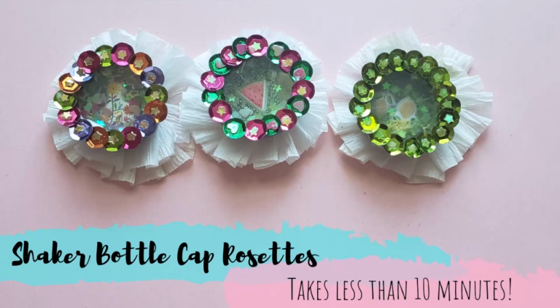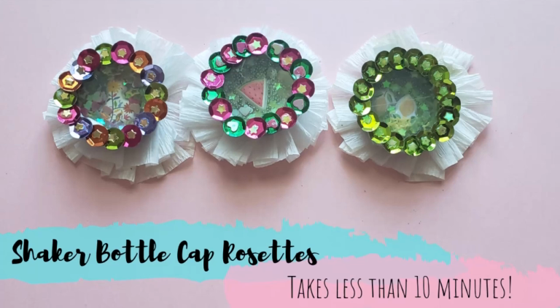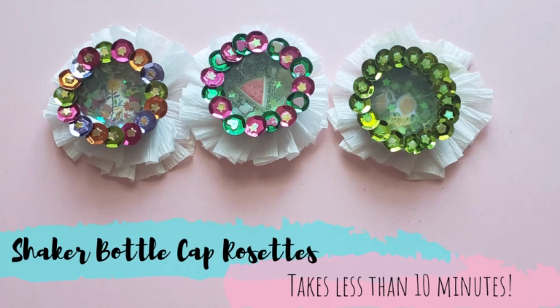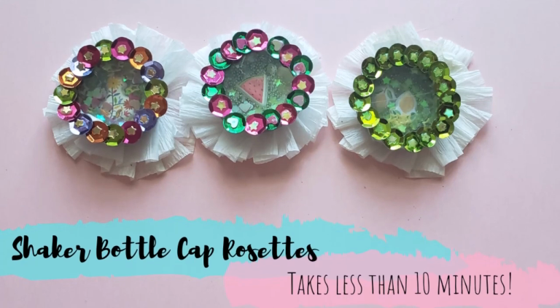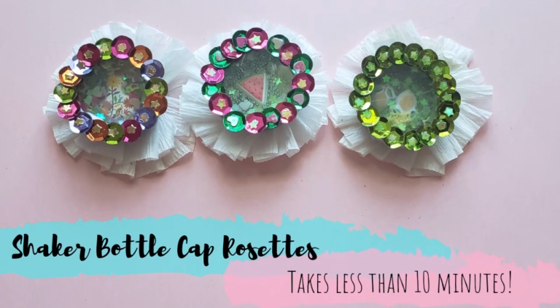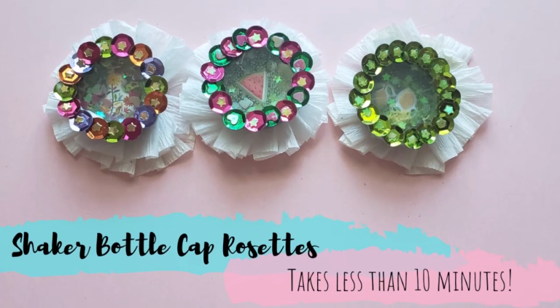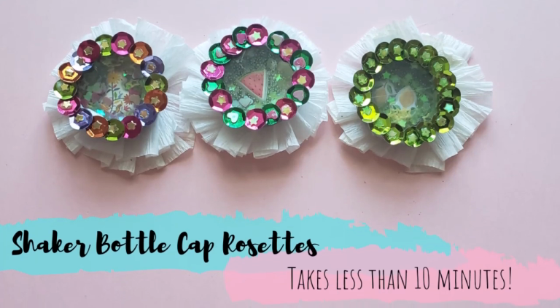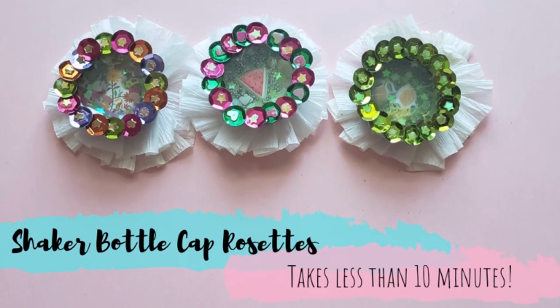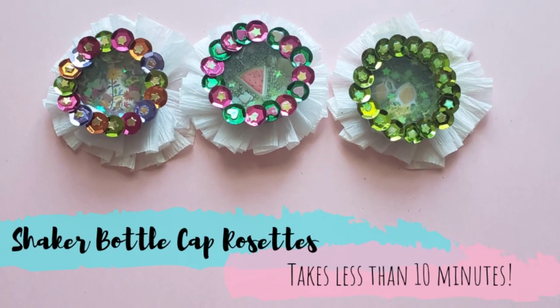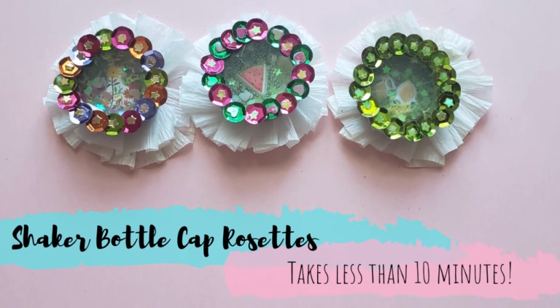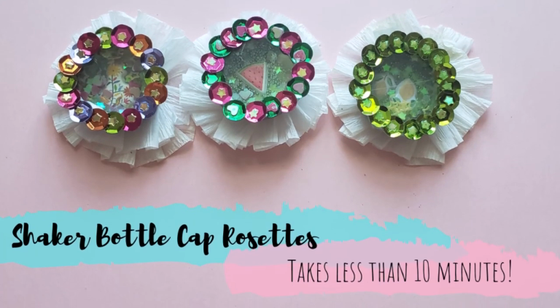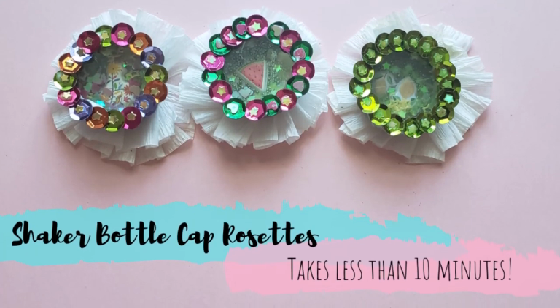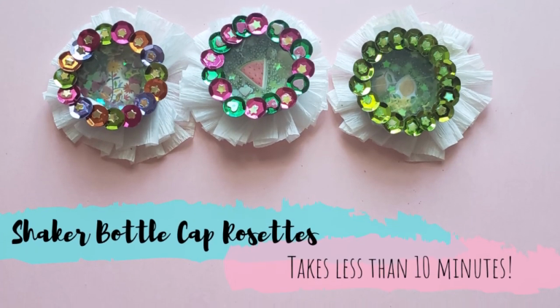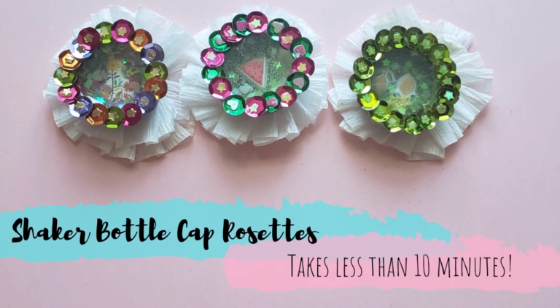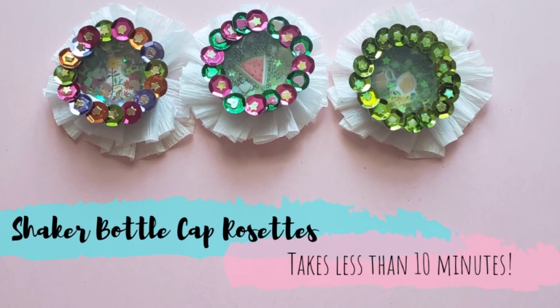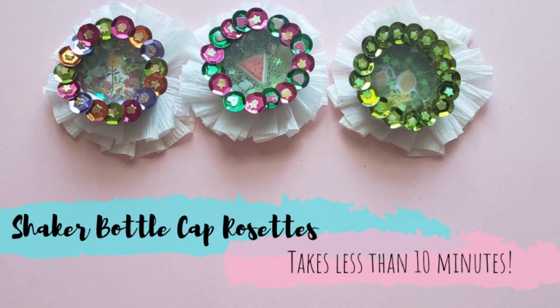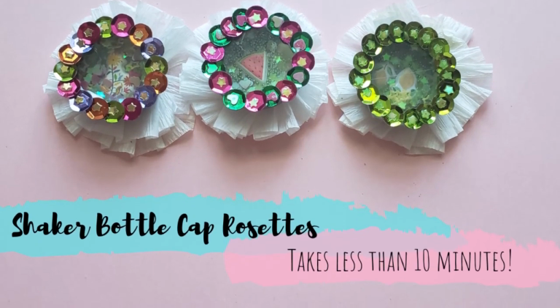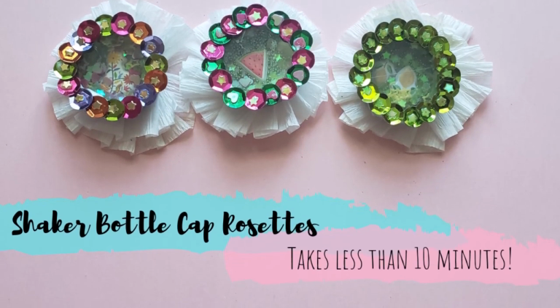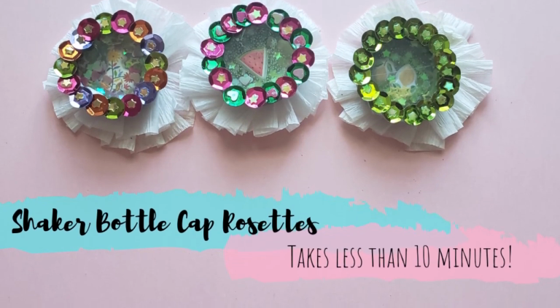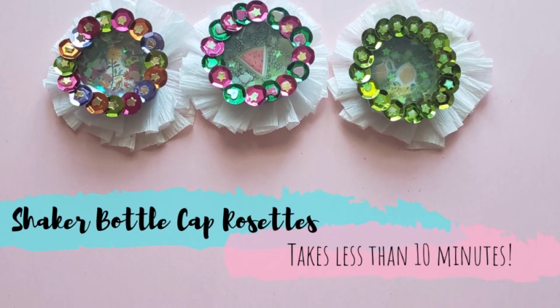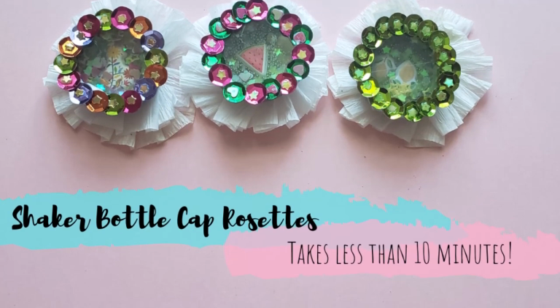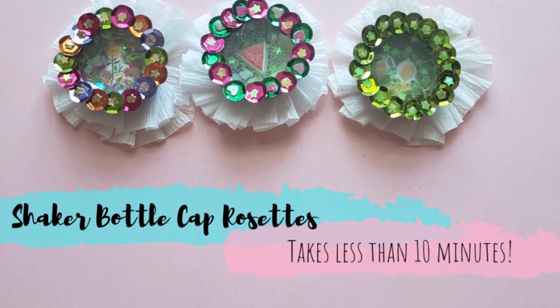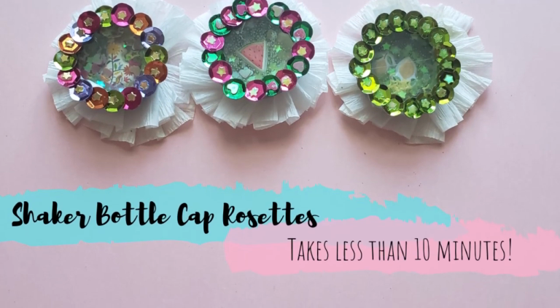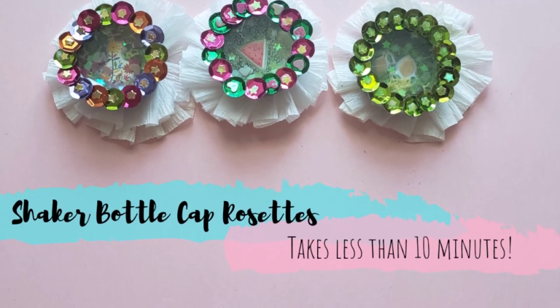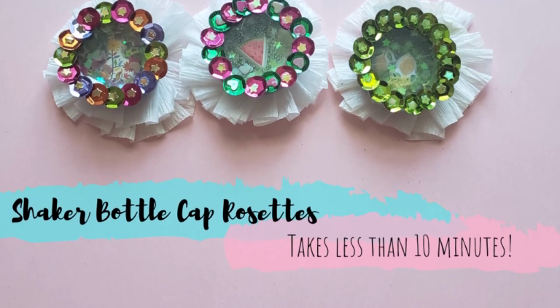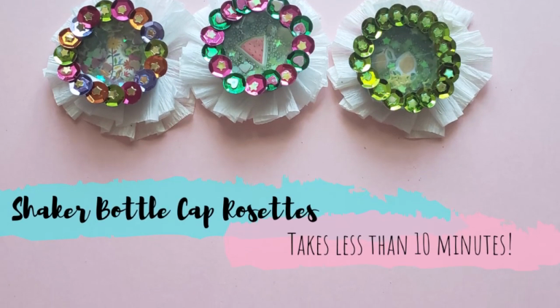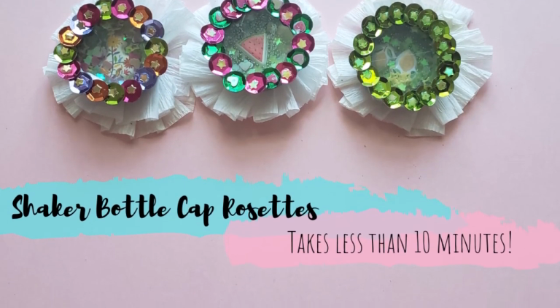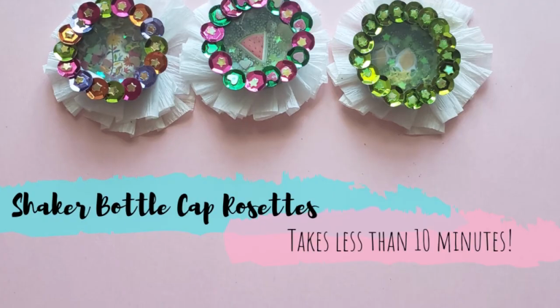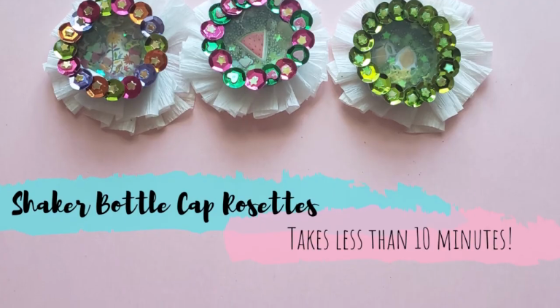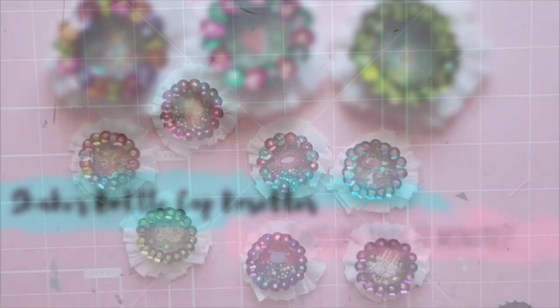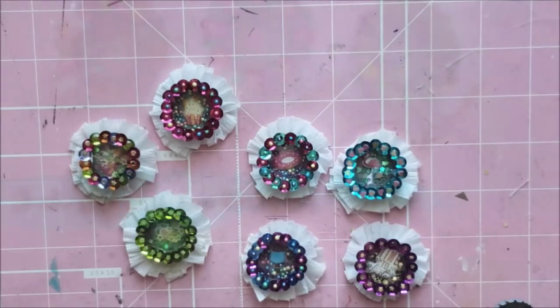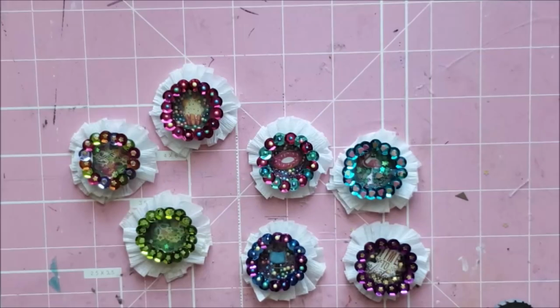Hi guys, it's Mimi. Welcome back to my channel. Today I'm going to be showing you how to make these really cute bottle cap shaker rosettes.